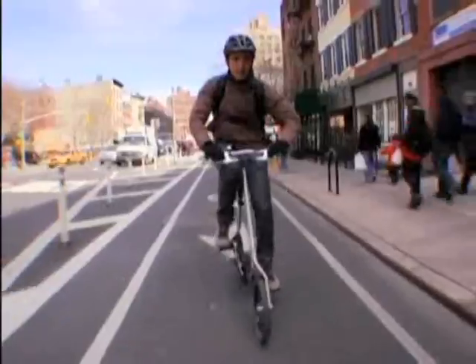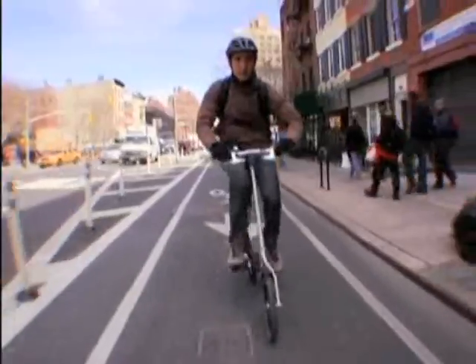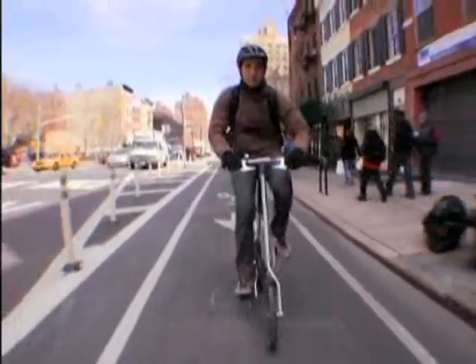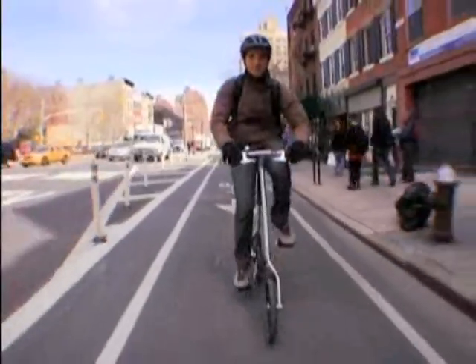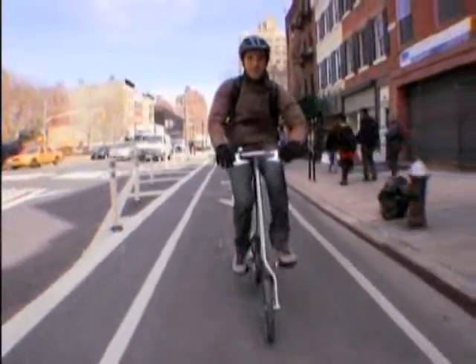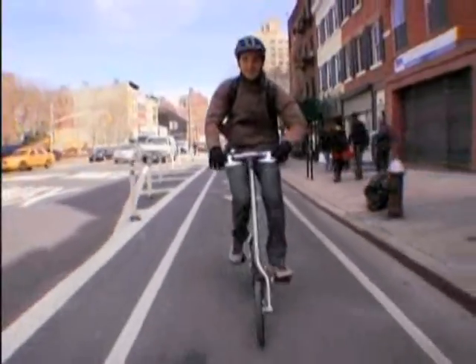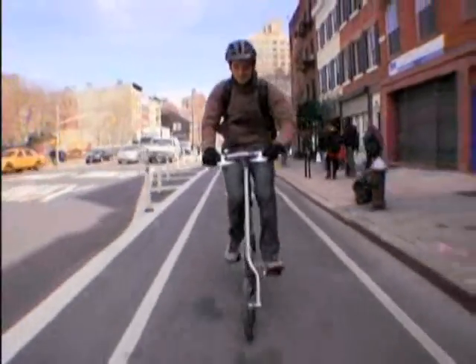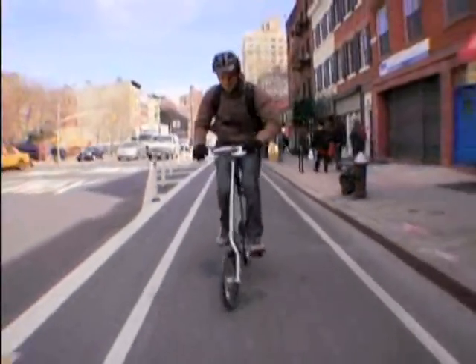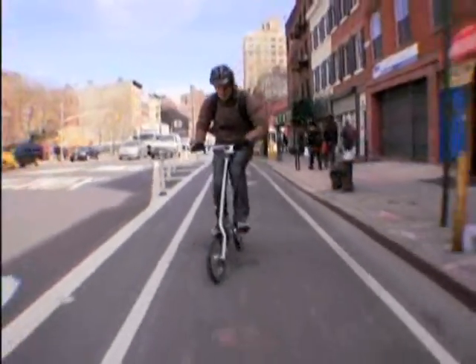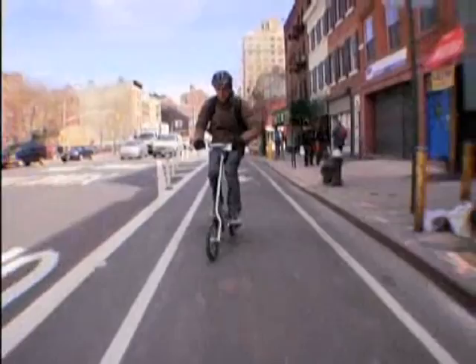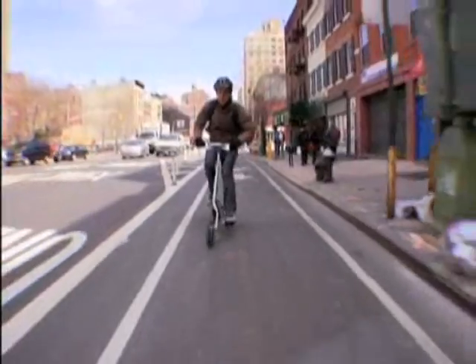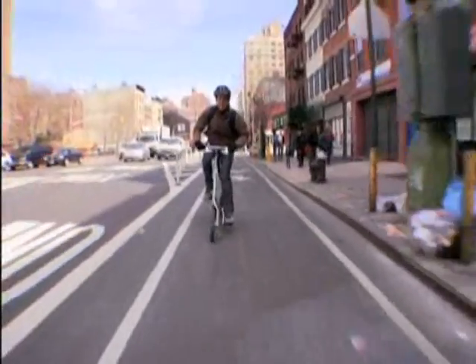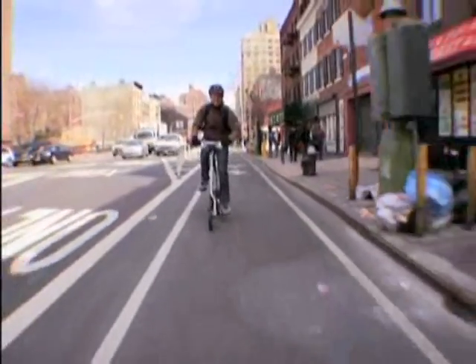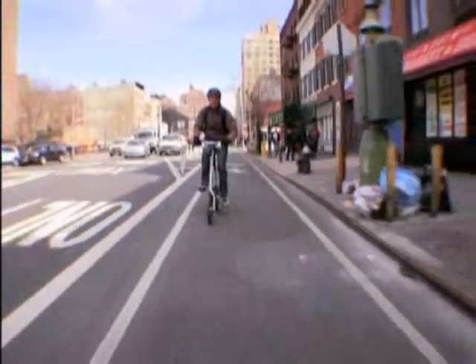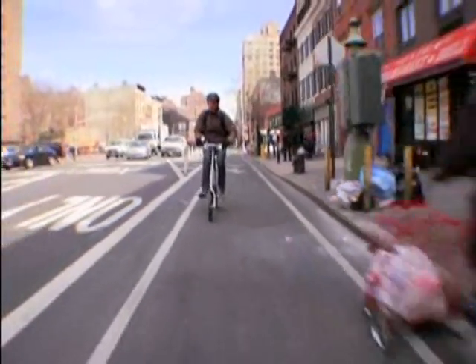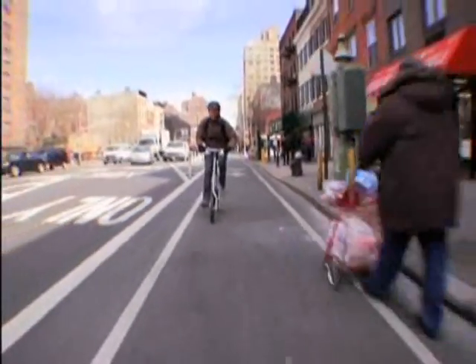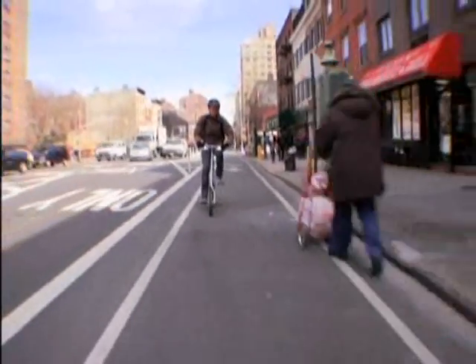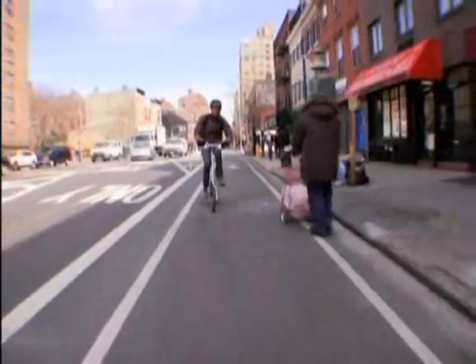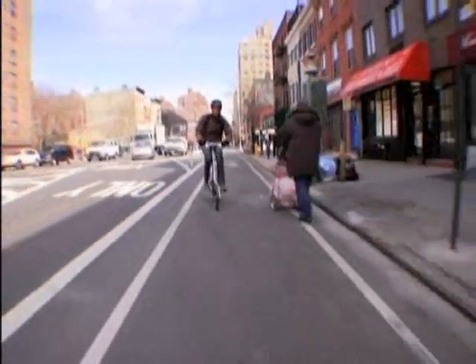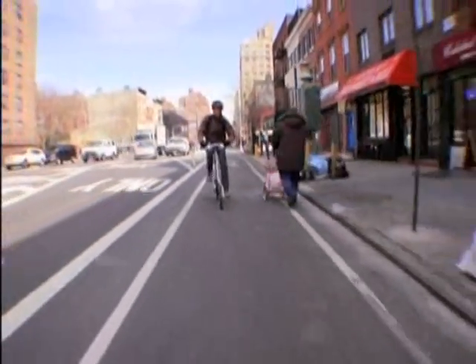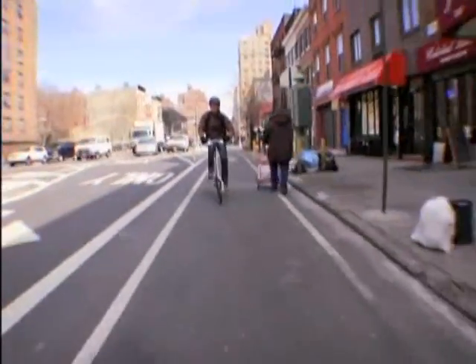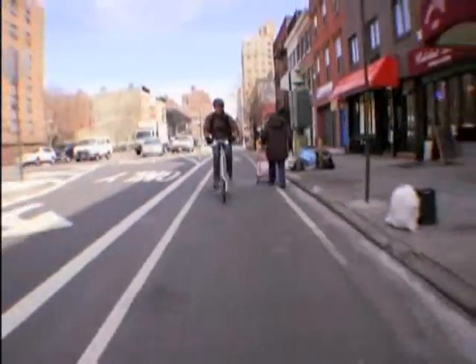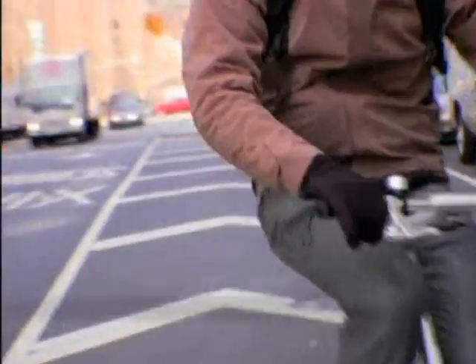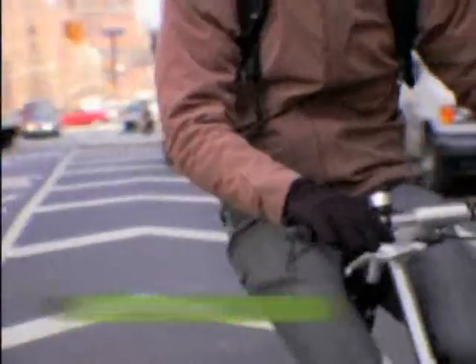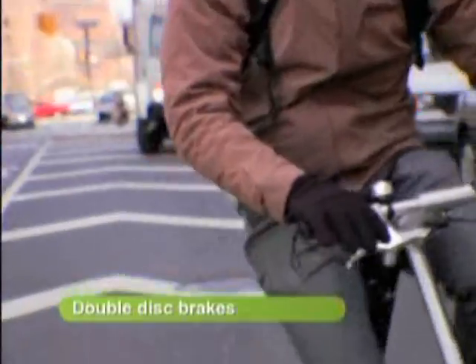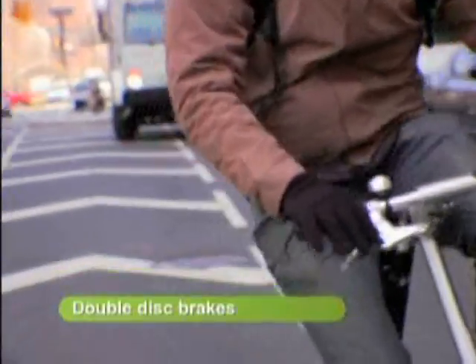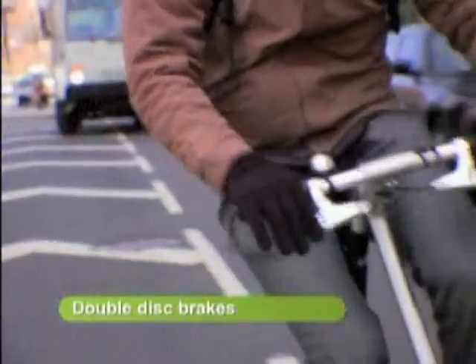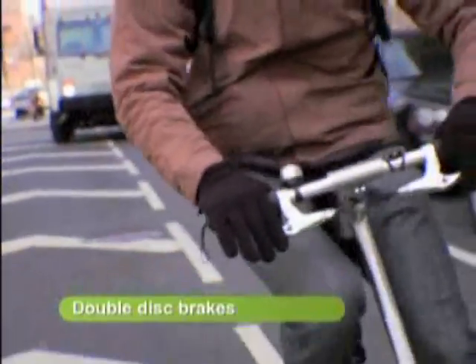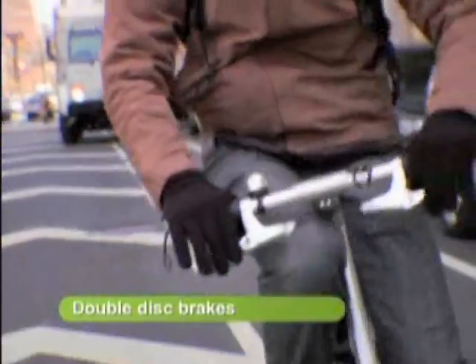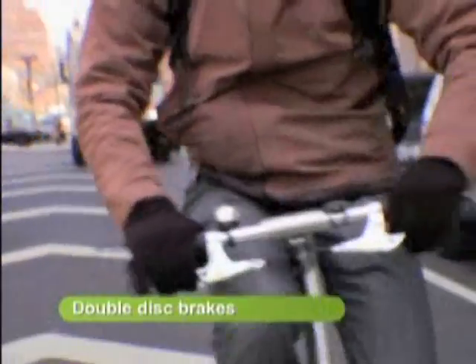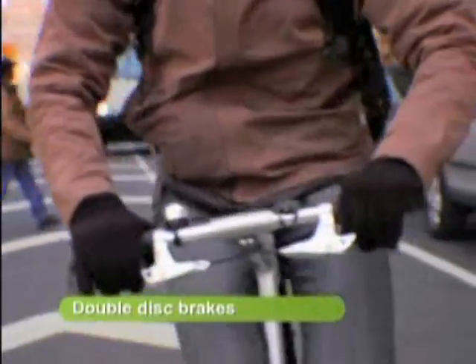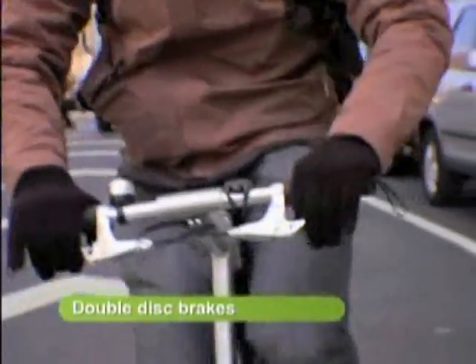Double disc brakes — easy to stop — really, really high performance. So I've got to say I'm really liking those.